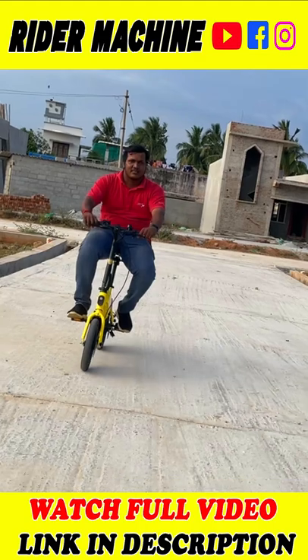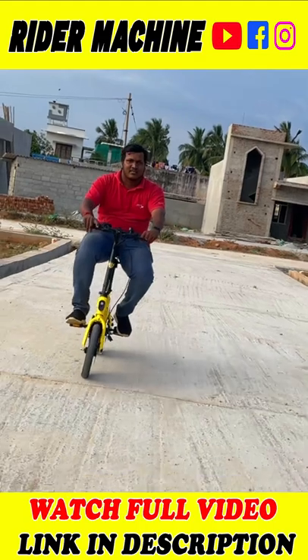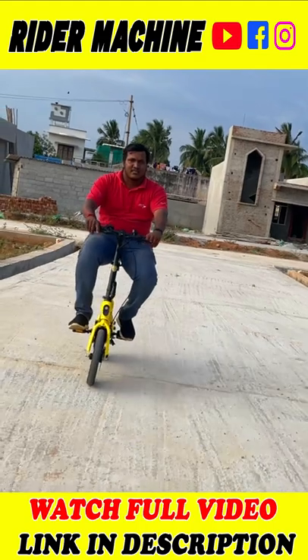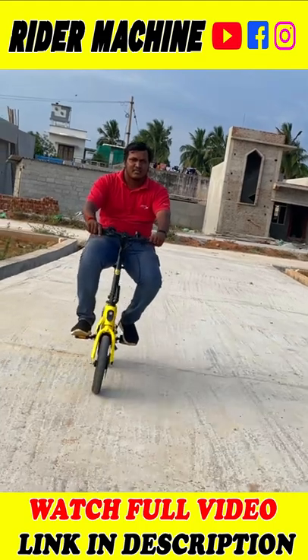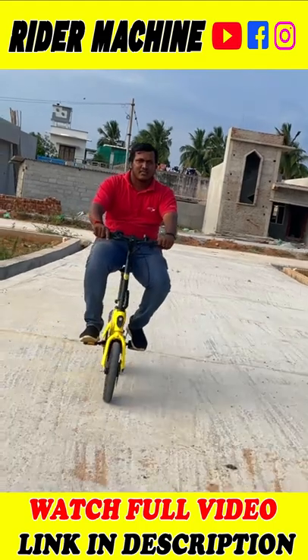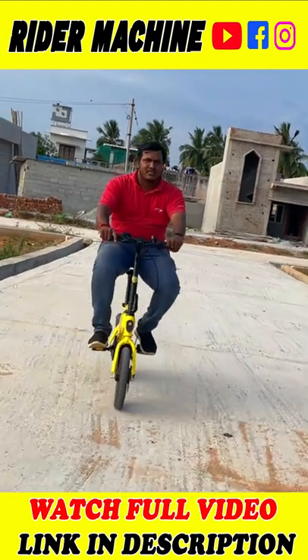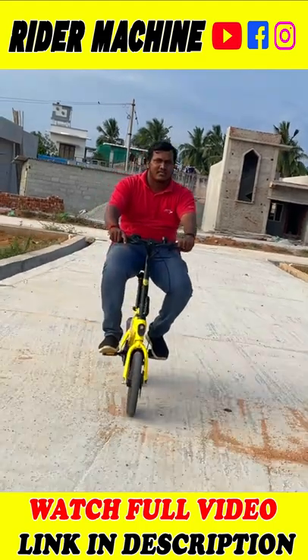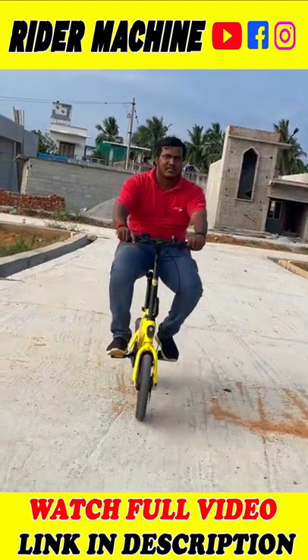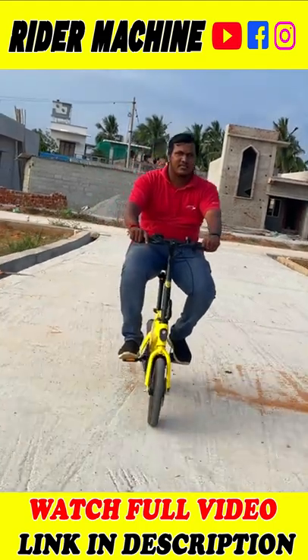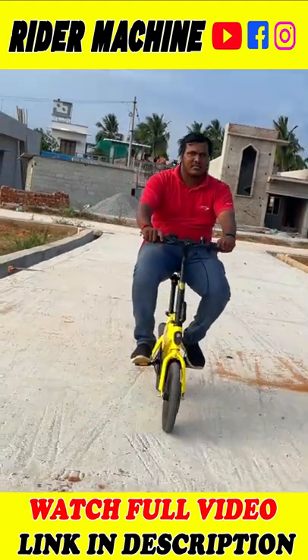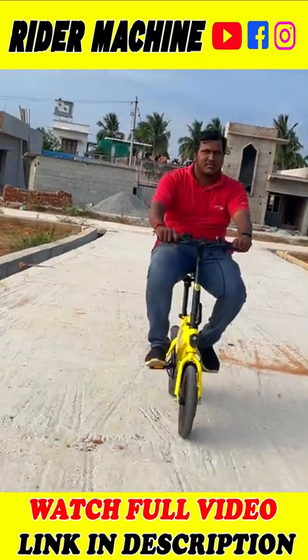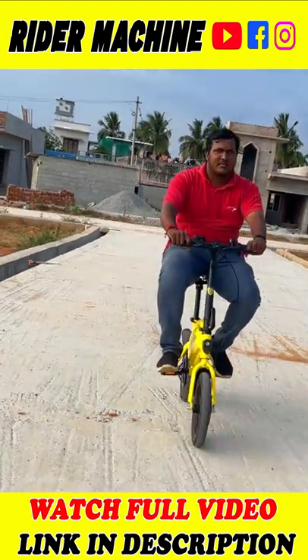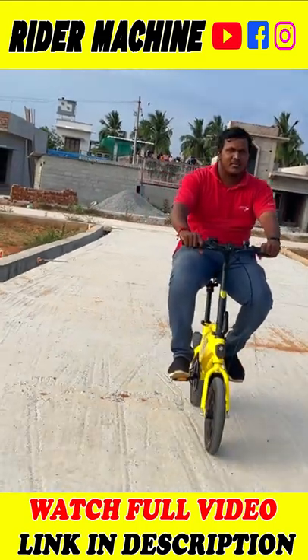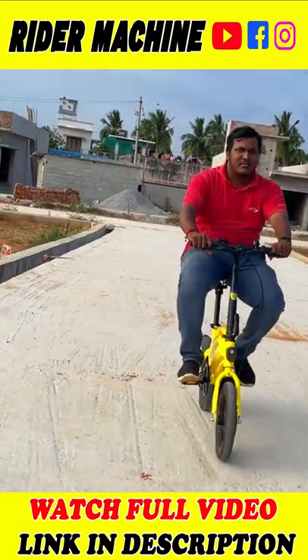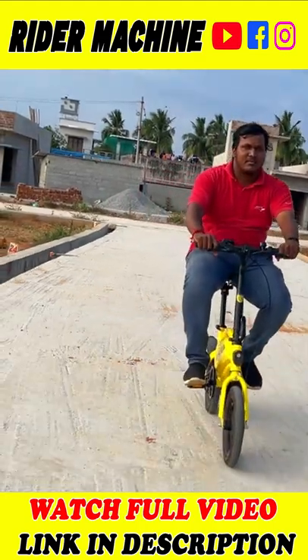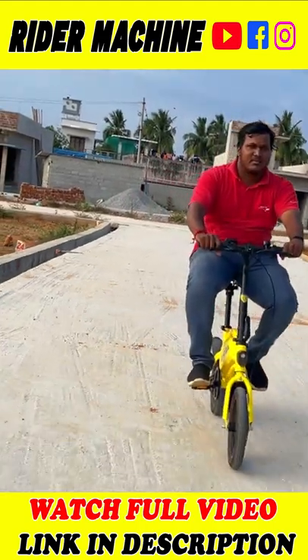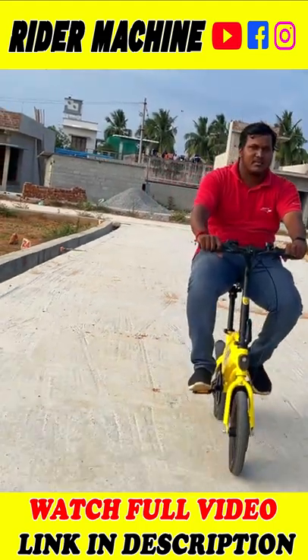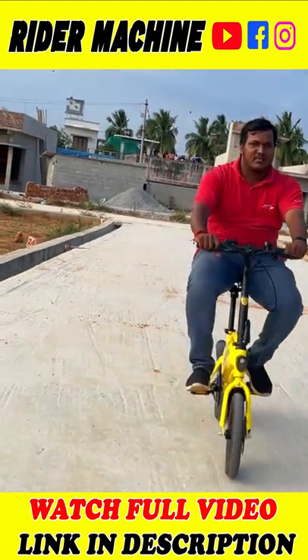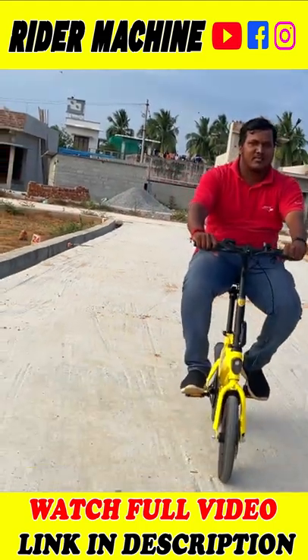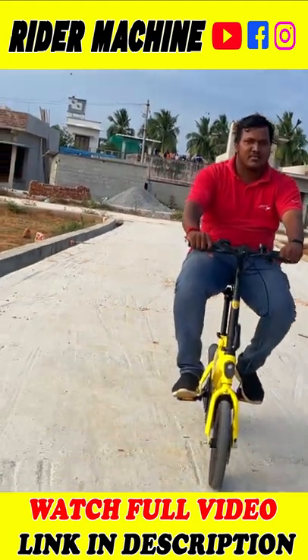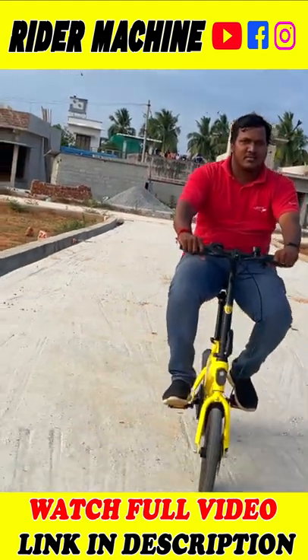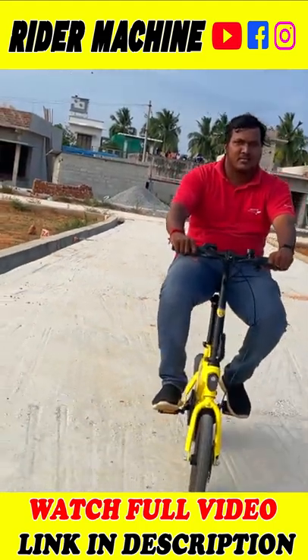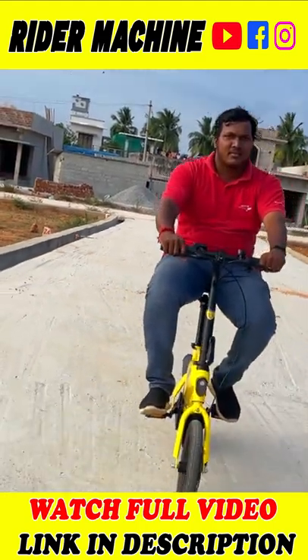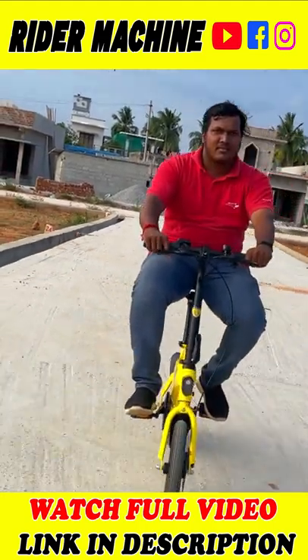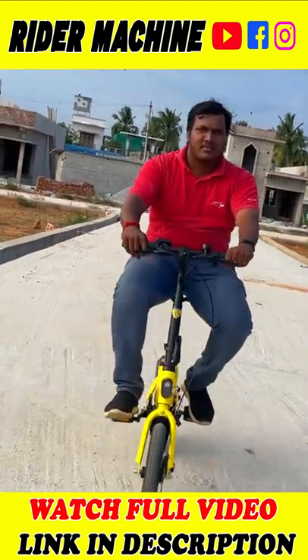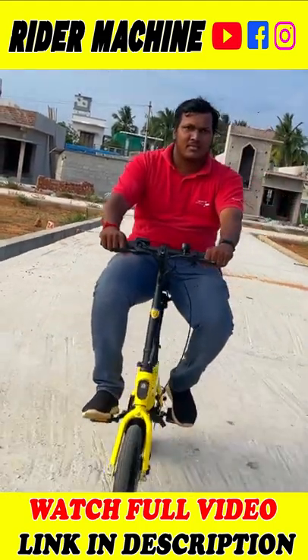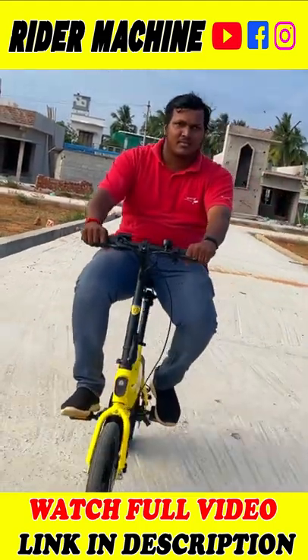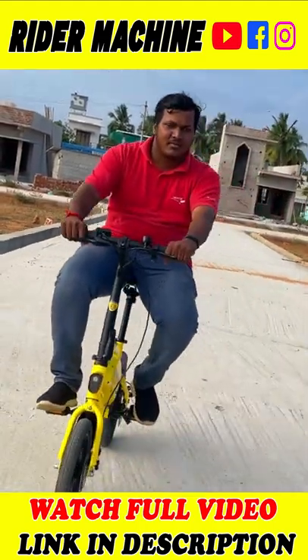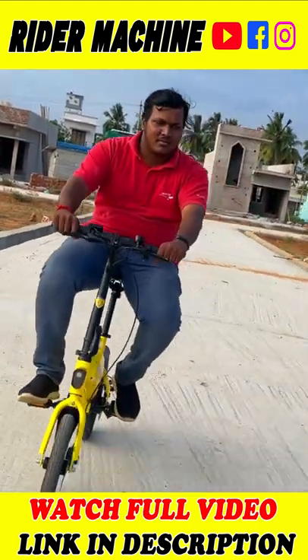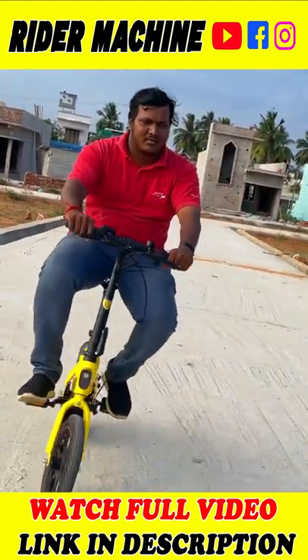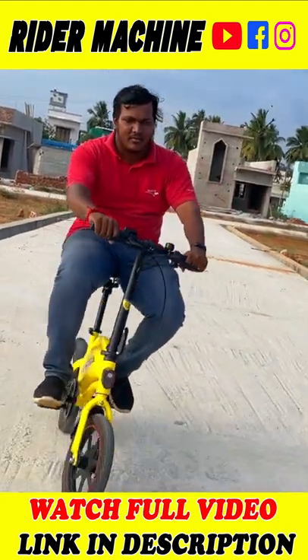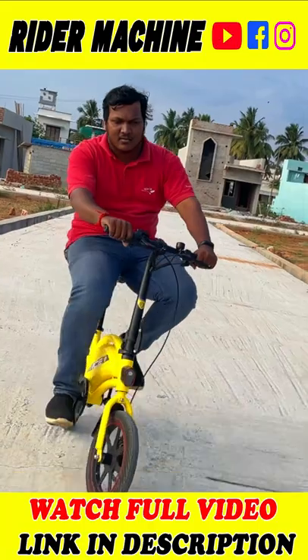This is the ice model. If you look at the name, it's a child cycle. If you look at the cycle, it's a foldable model — it's a car model.